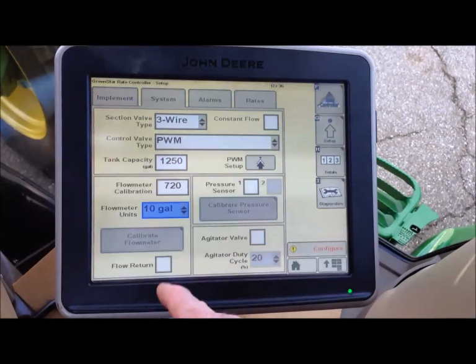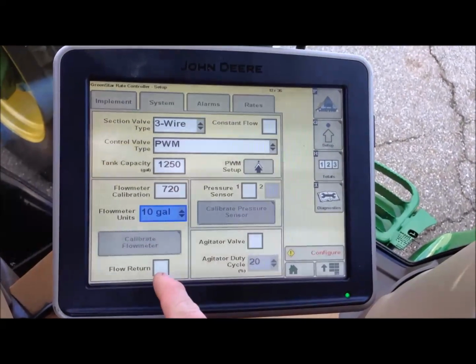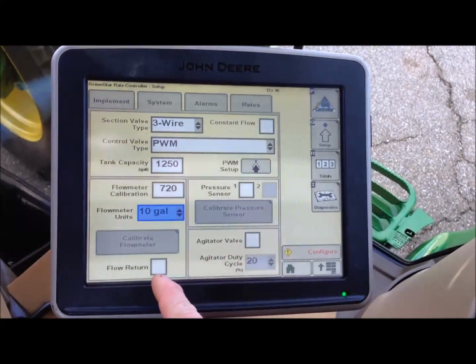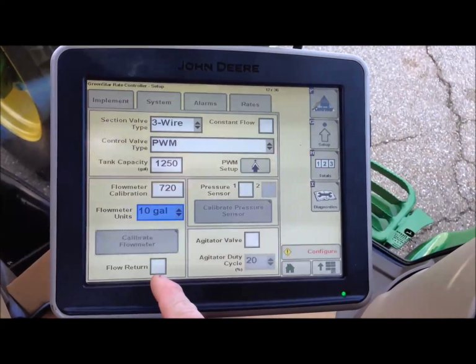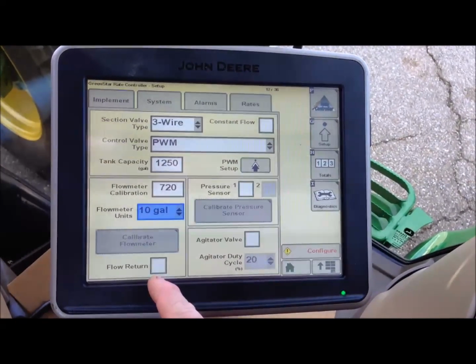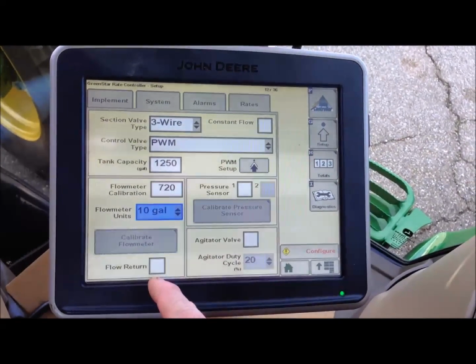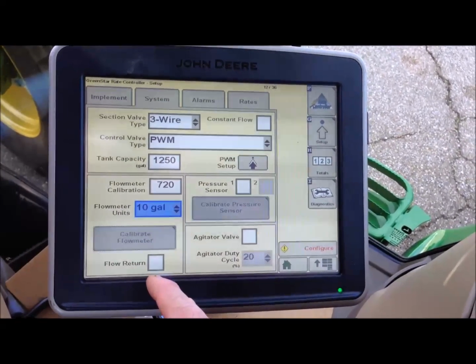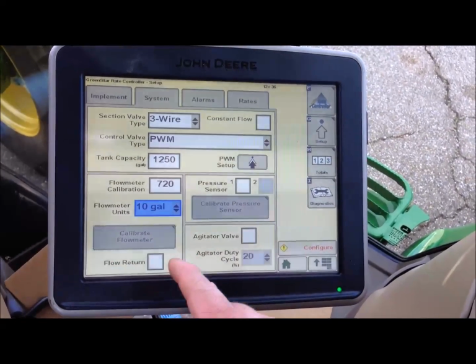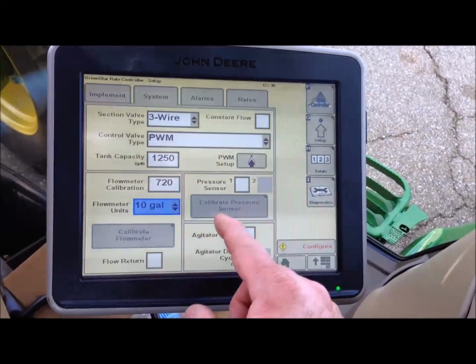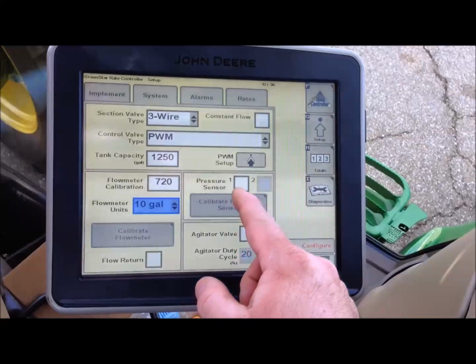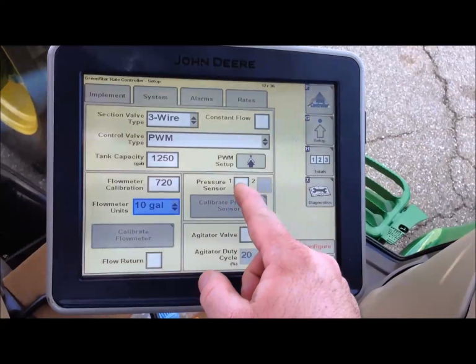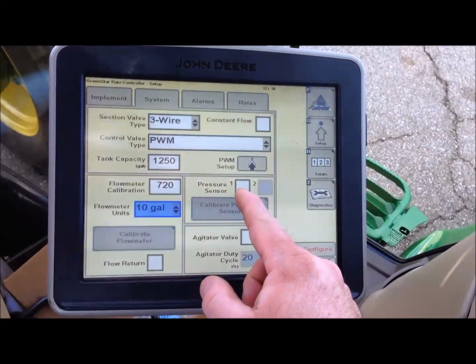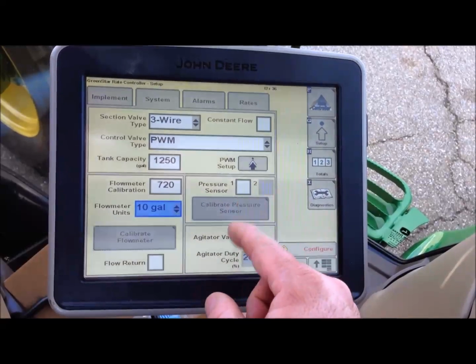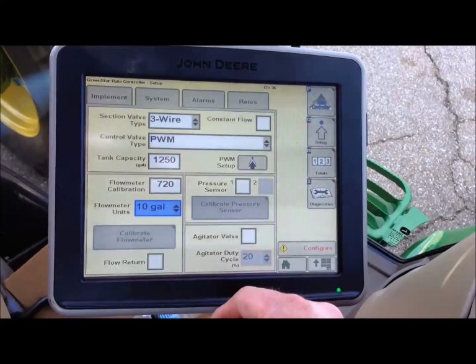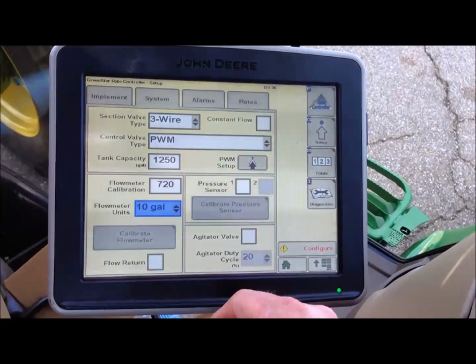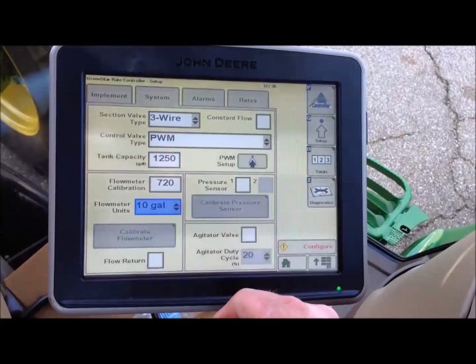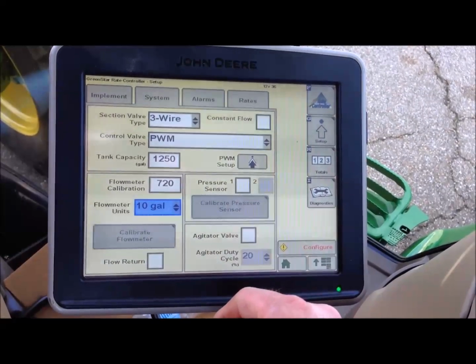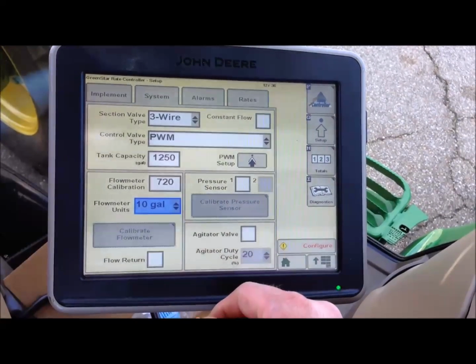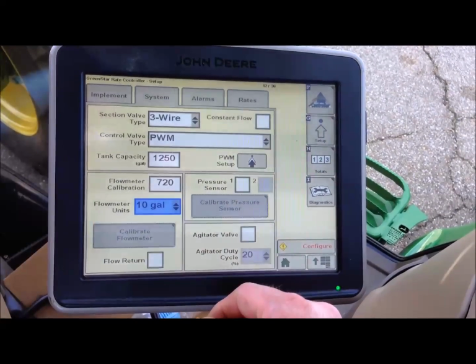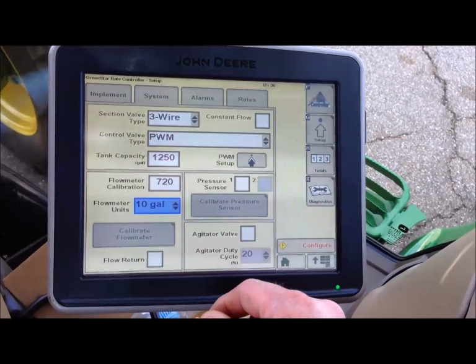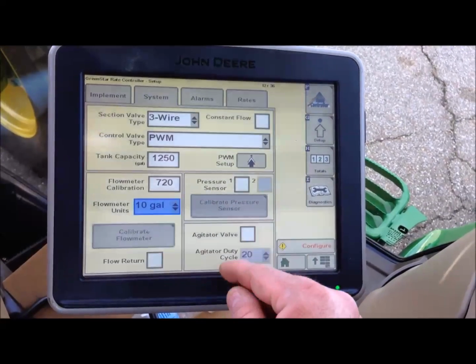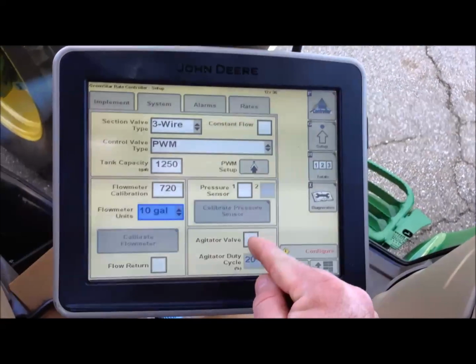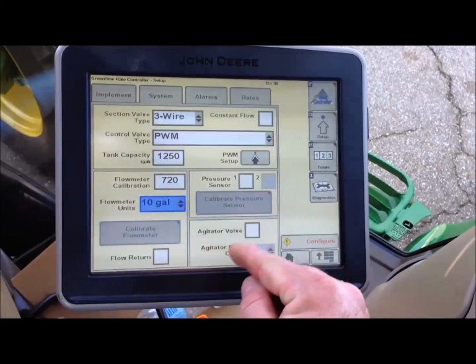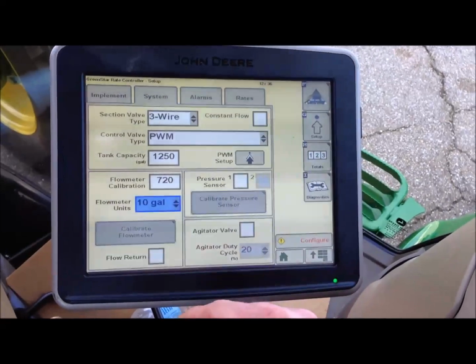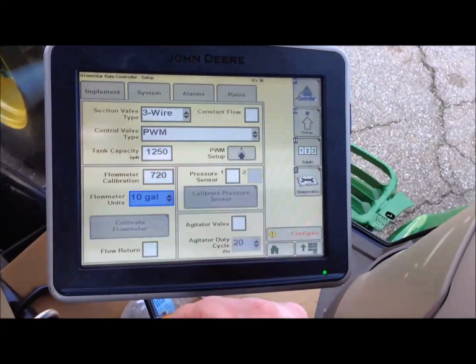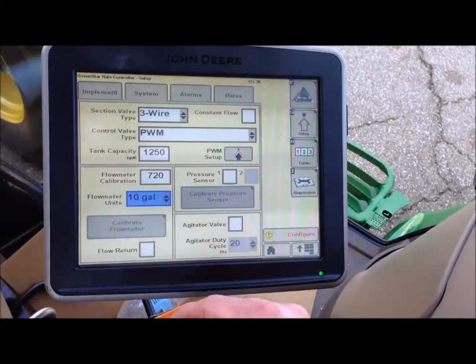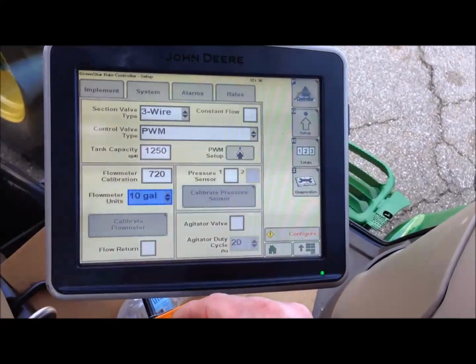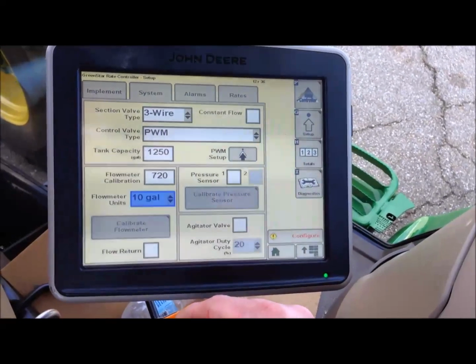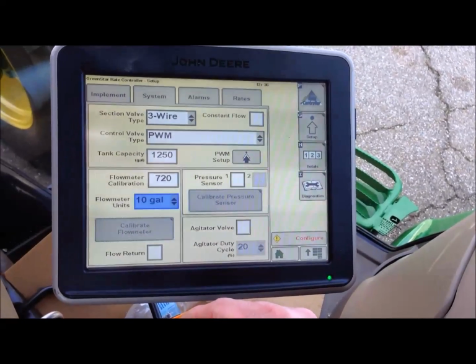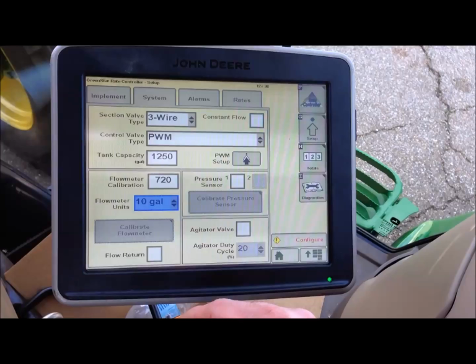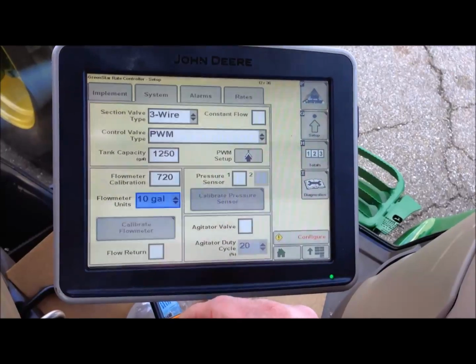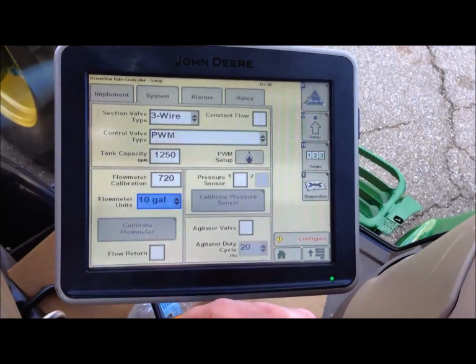We are not using flow return. We are not using an electronic pressure sensor. We do not have an agitator valve.